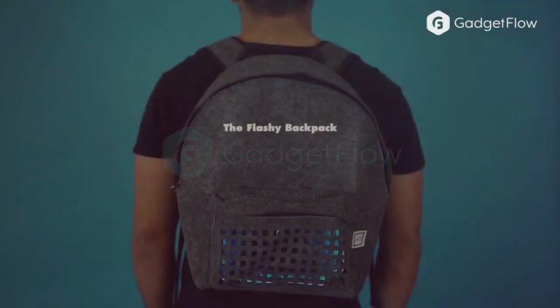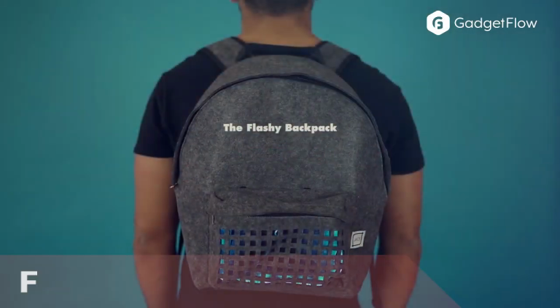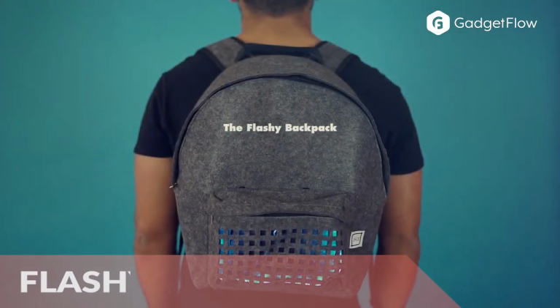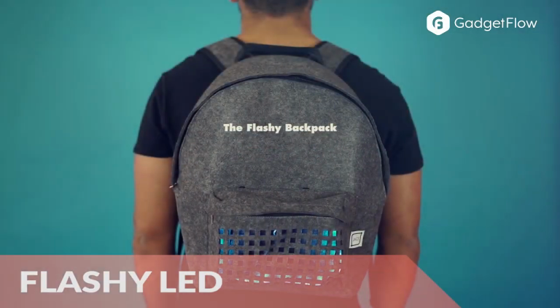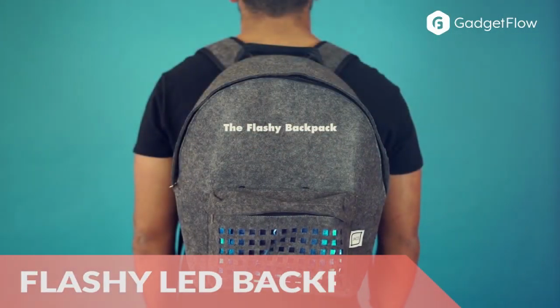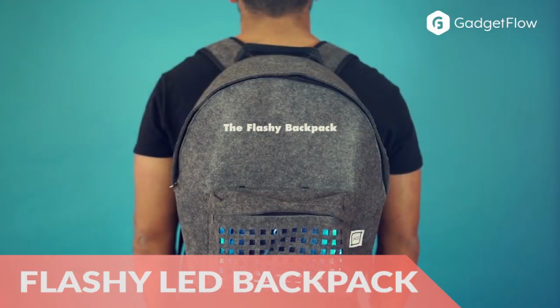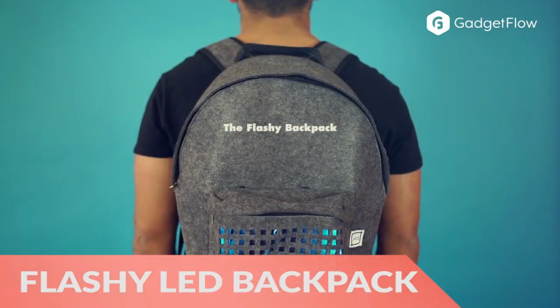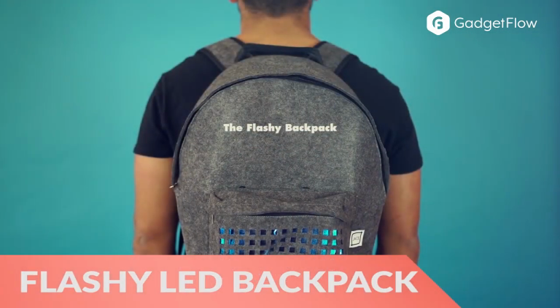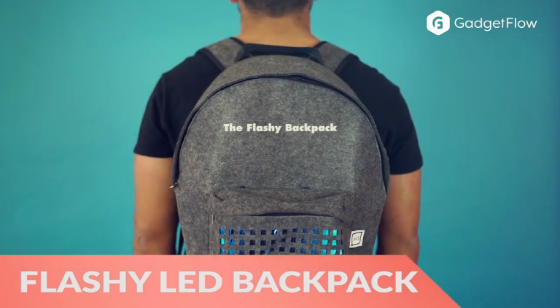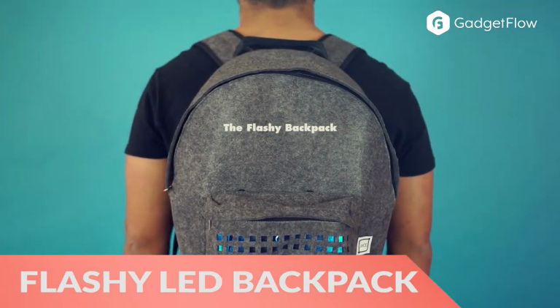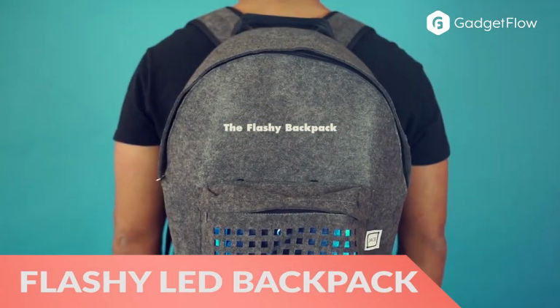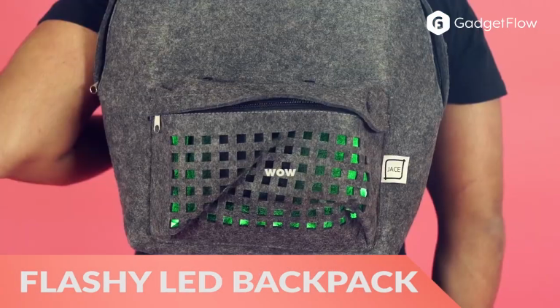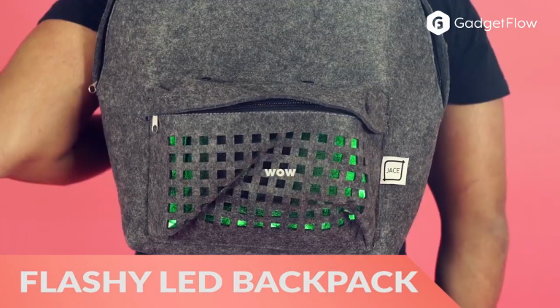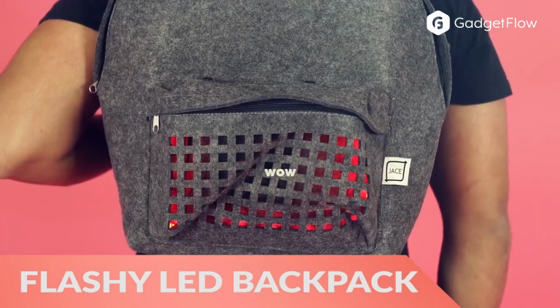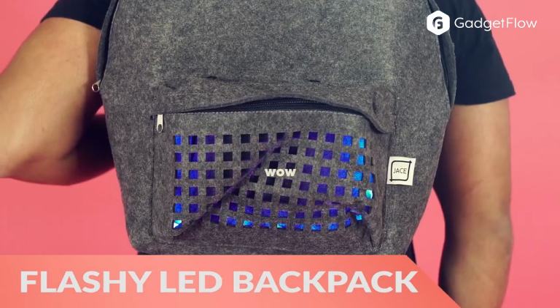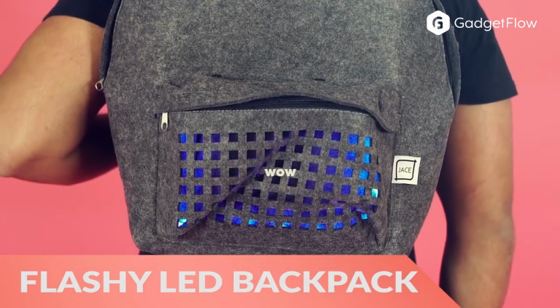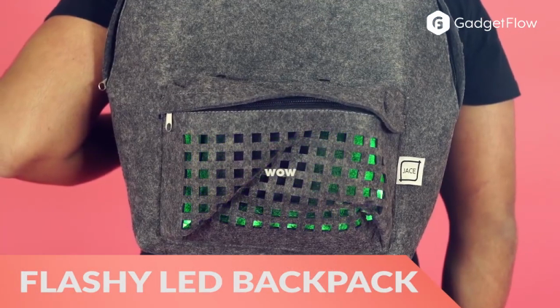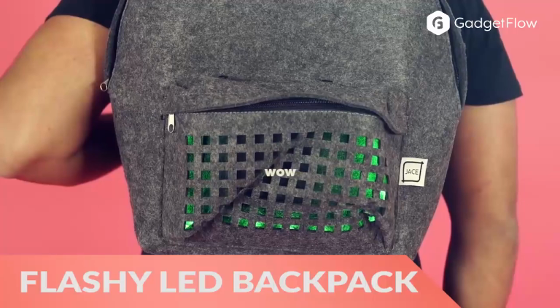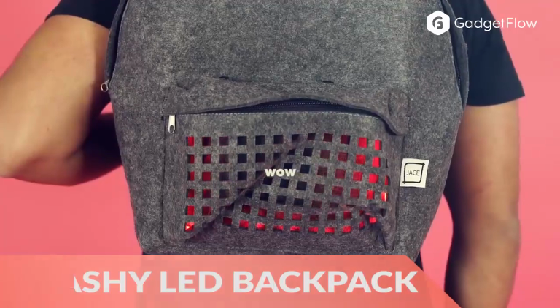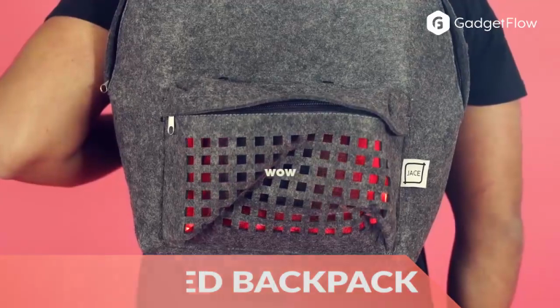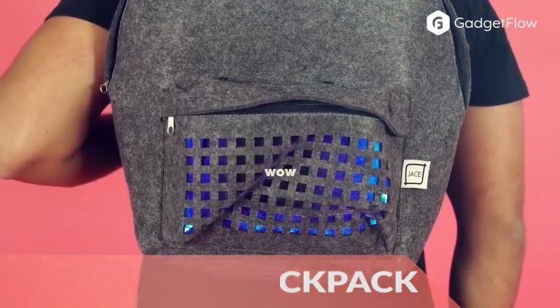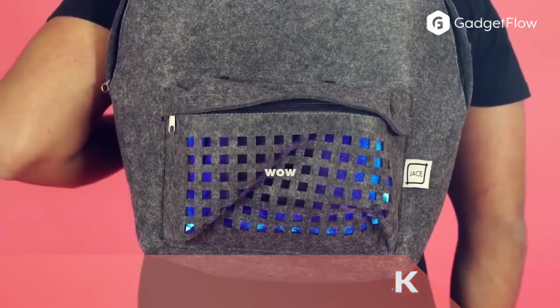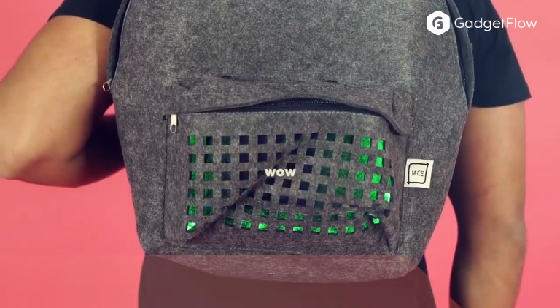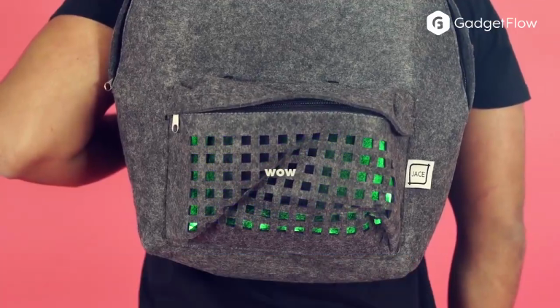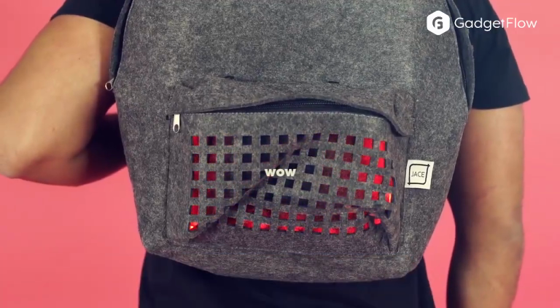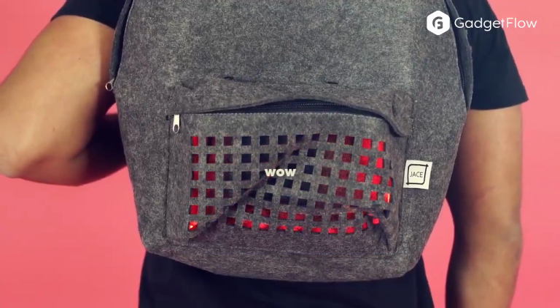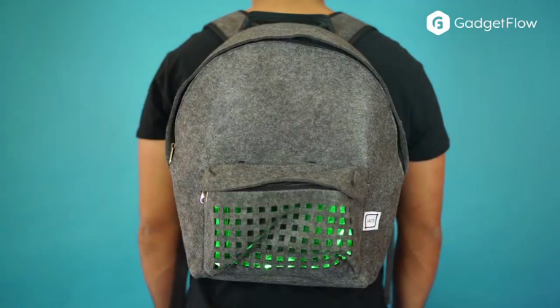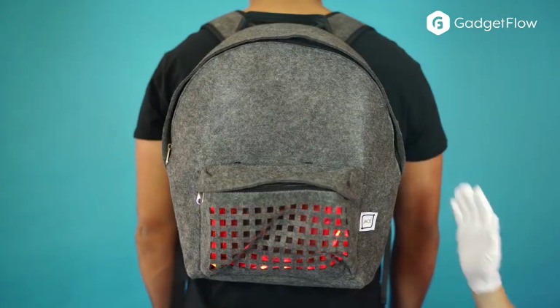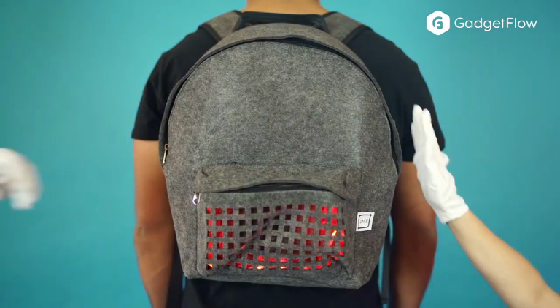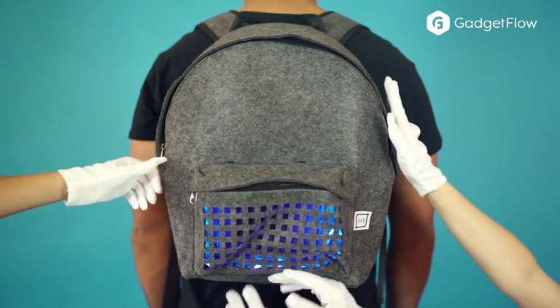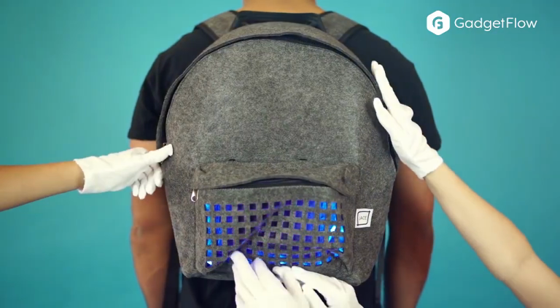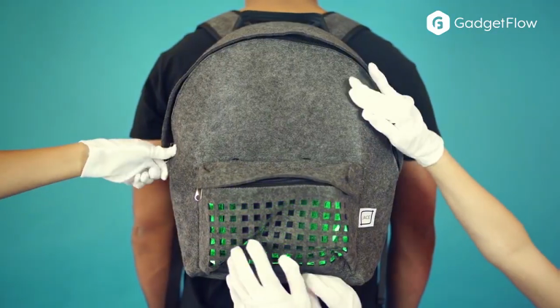Hi there, this is Wes with the Gadget Flow, and today we are showcasing the Flashy Backpack LED Bag.